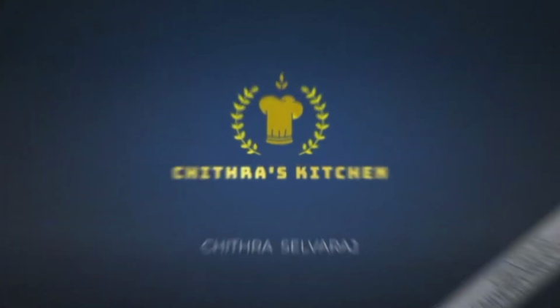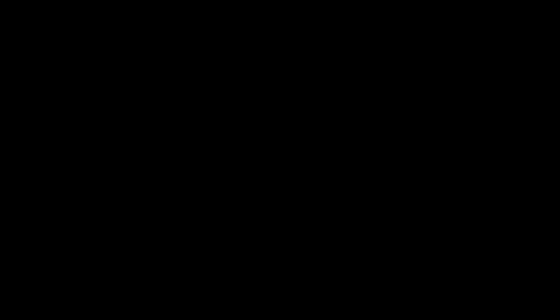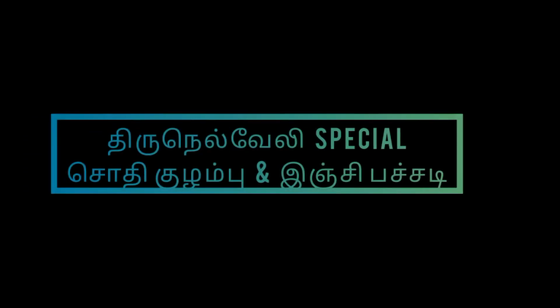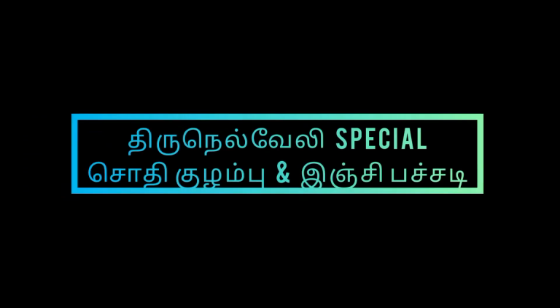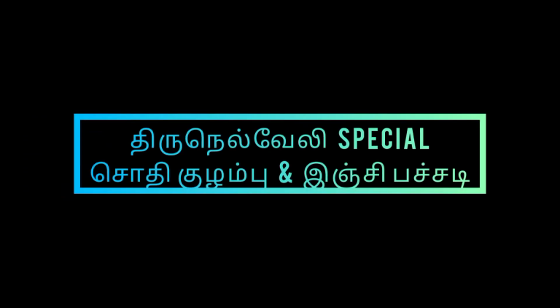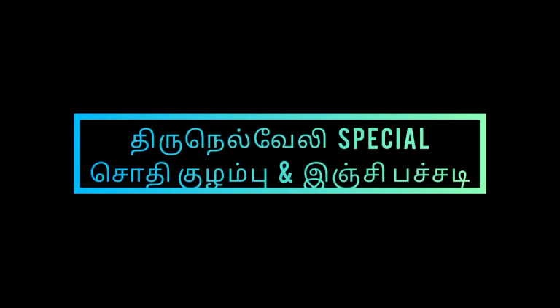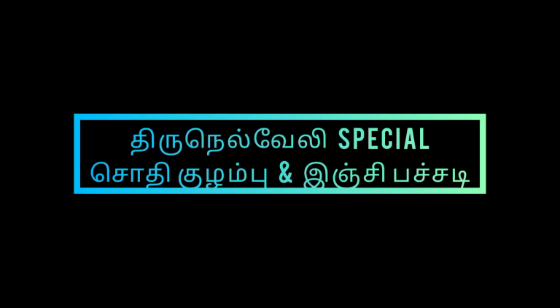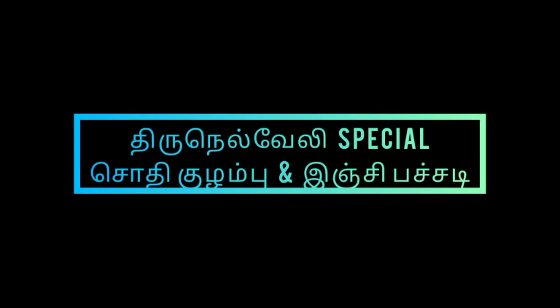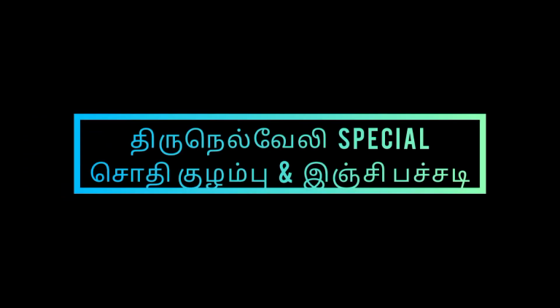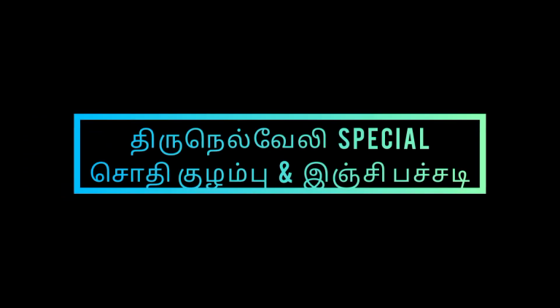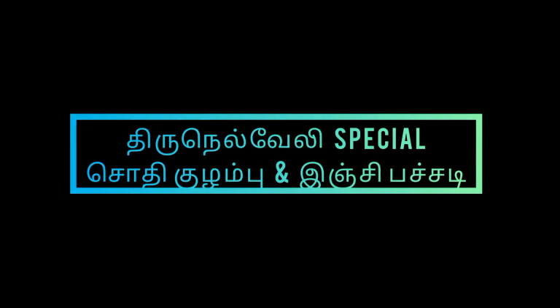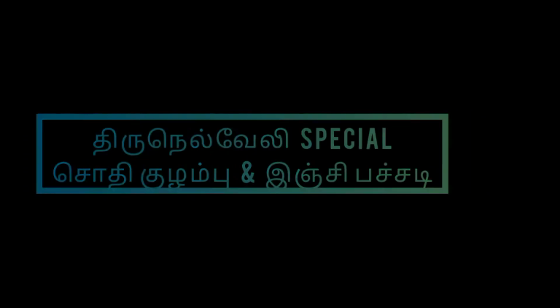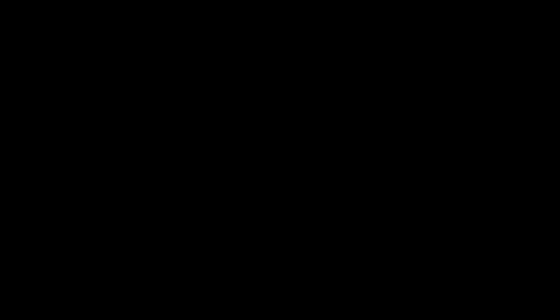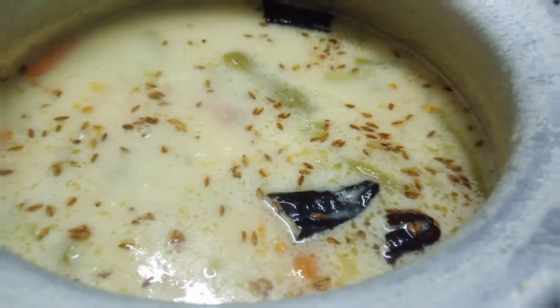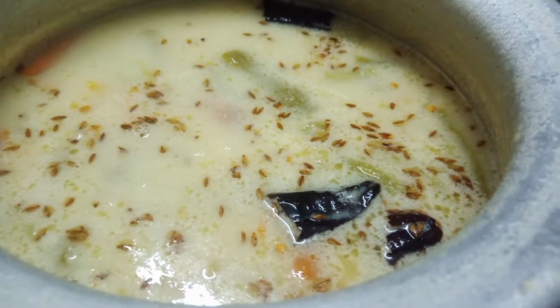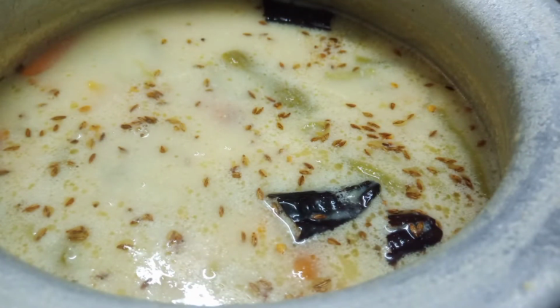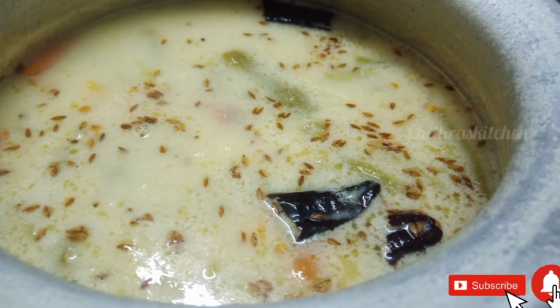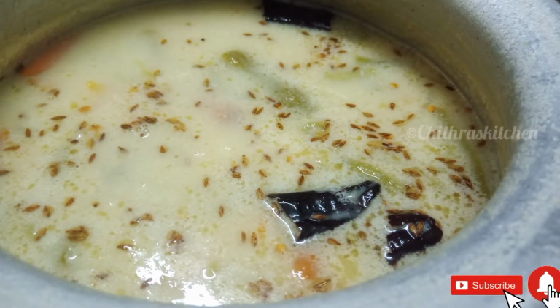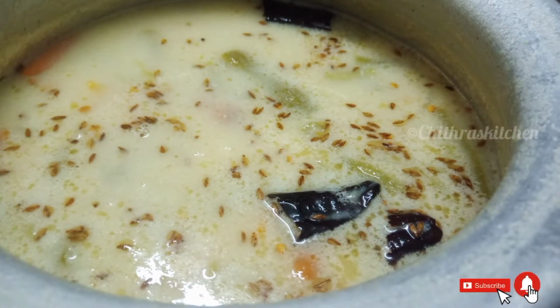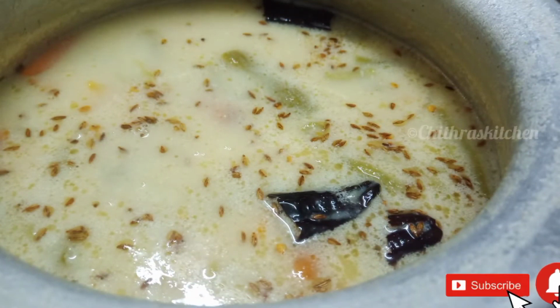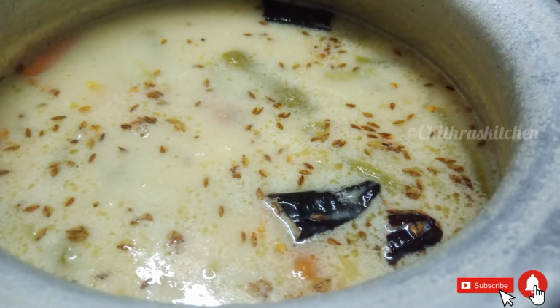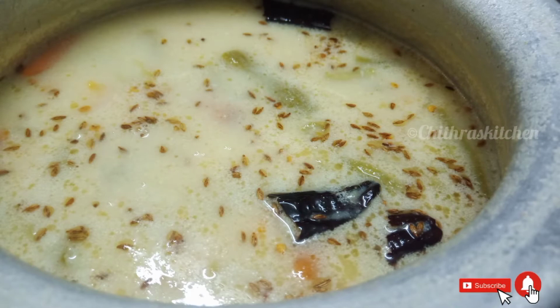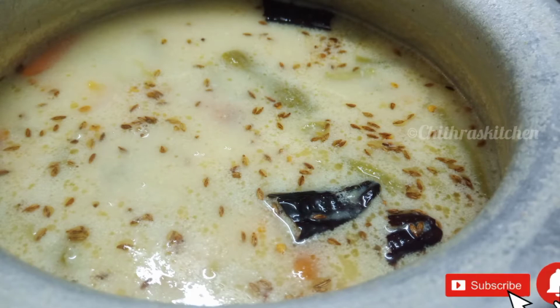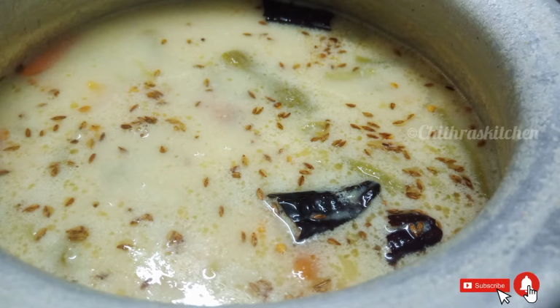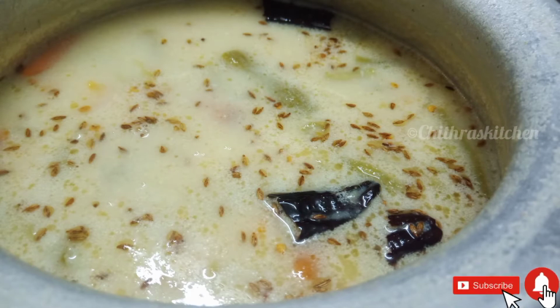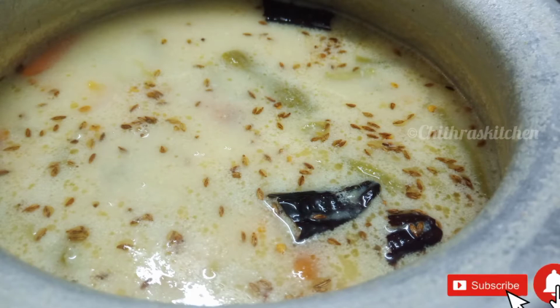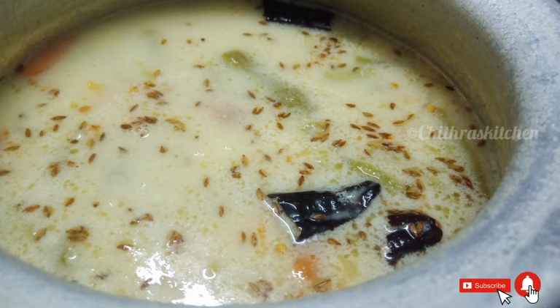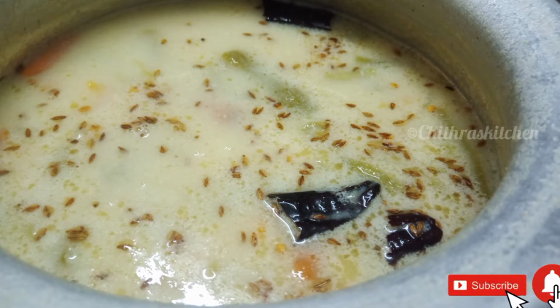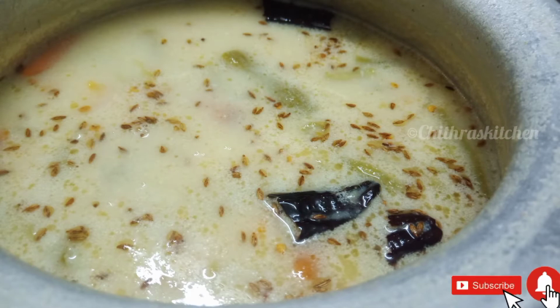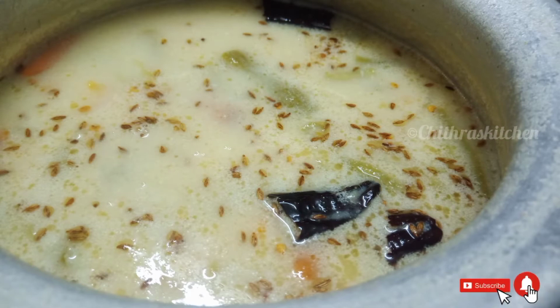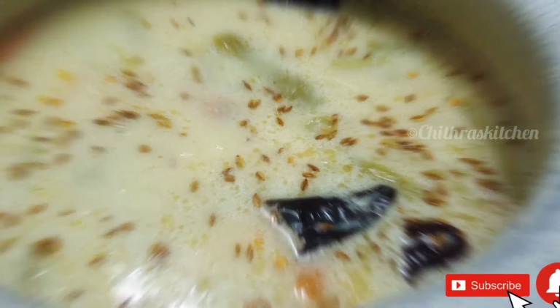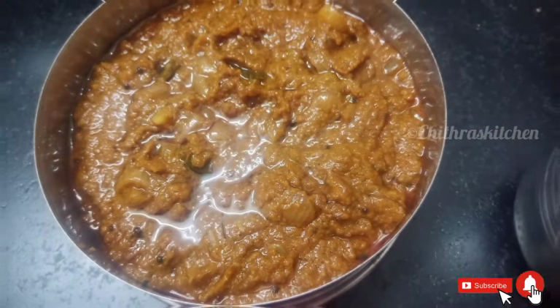Hi Friends! Welcome to Chitra's Kitchen. Today we are going to show you how to make Sothi Kulambu and Inji Pachadi.